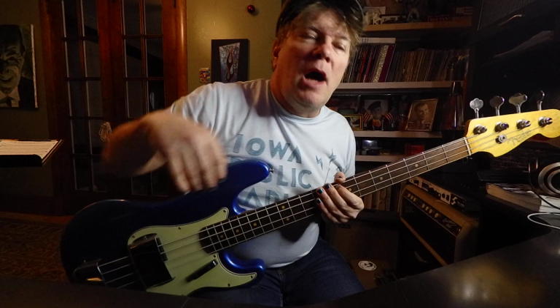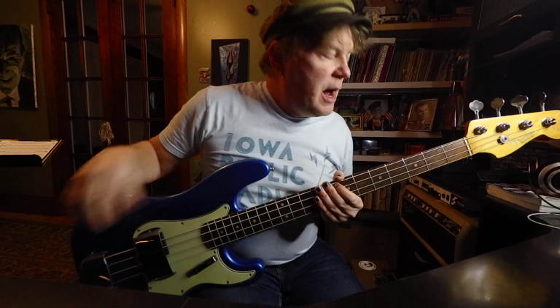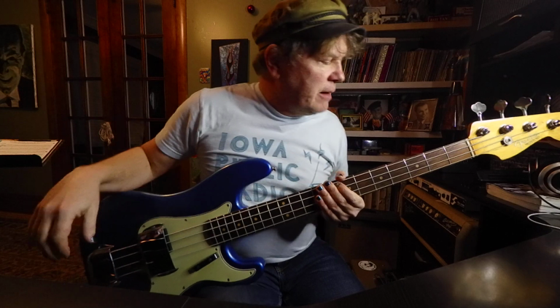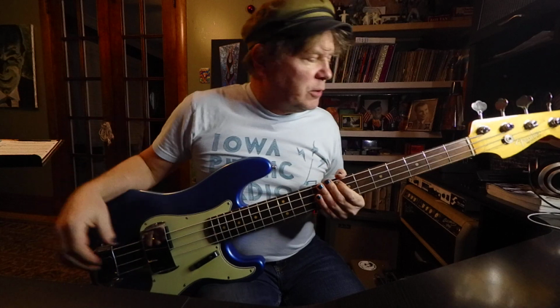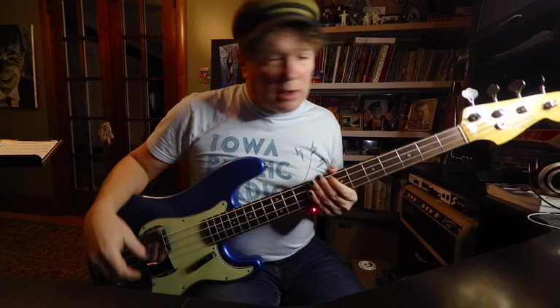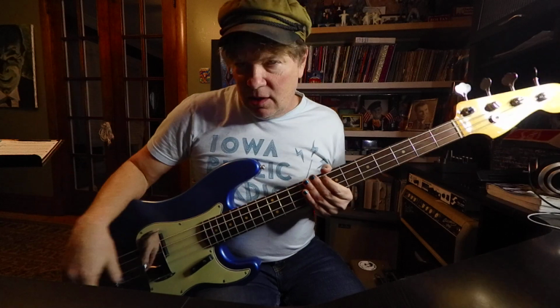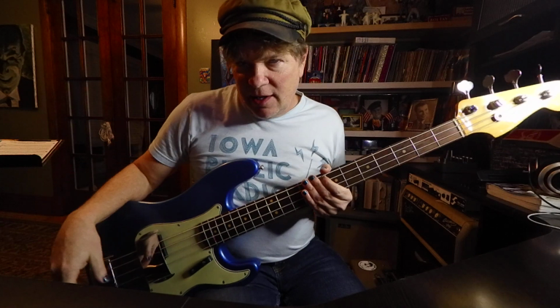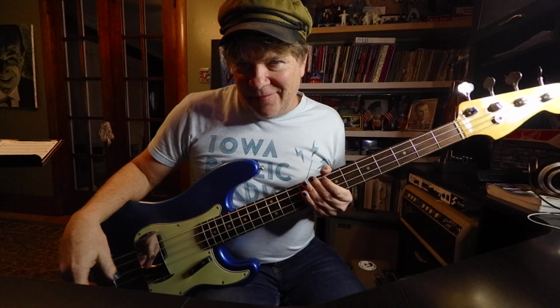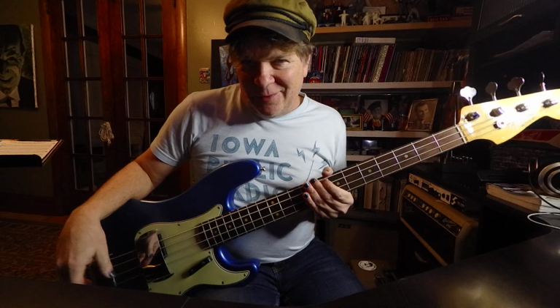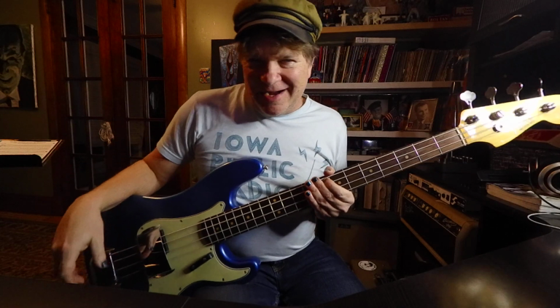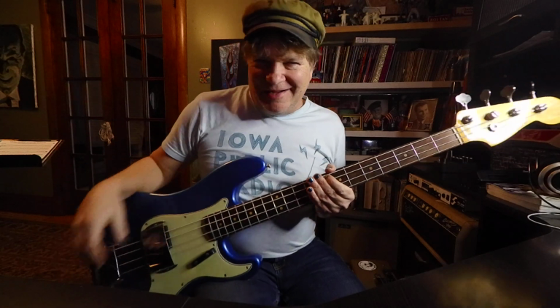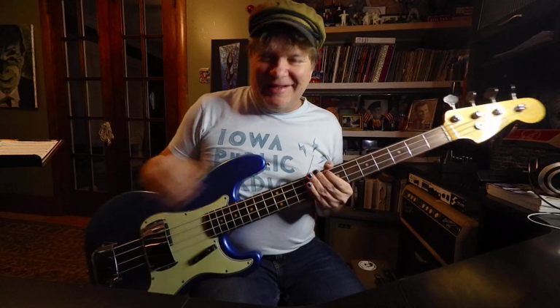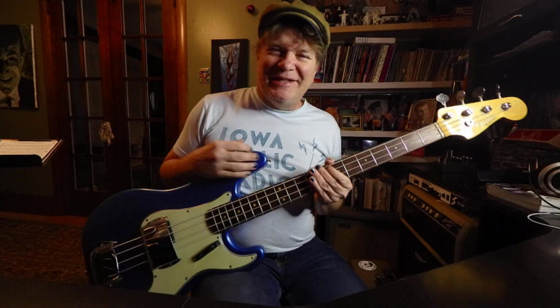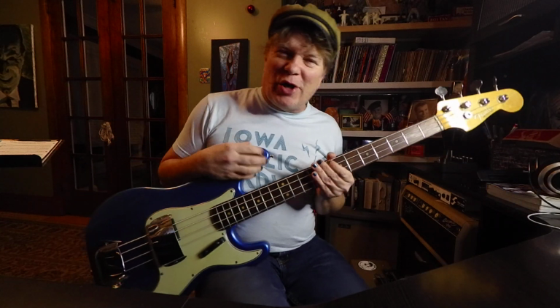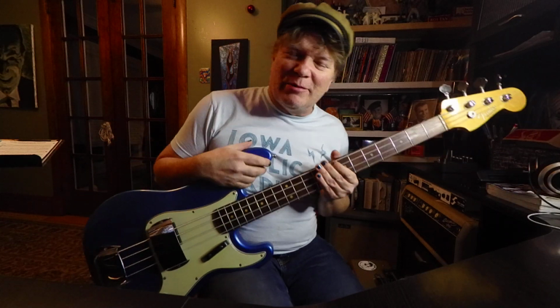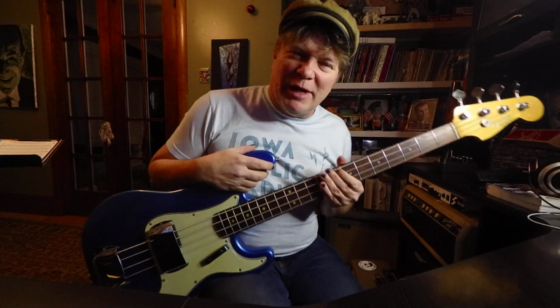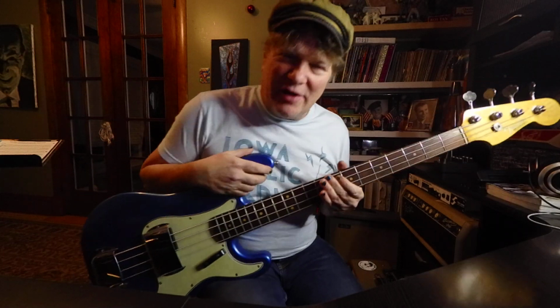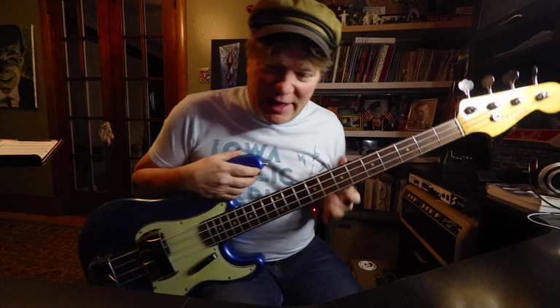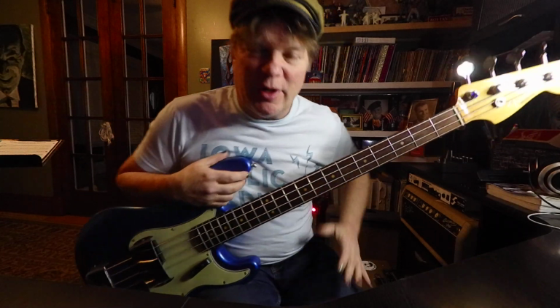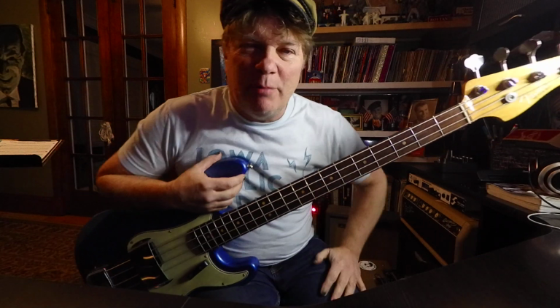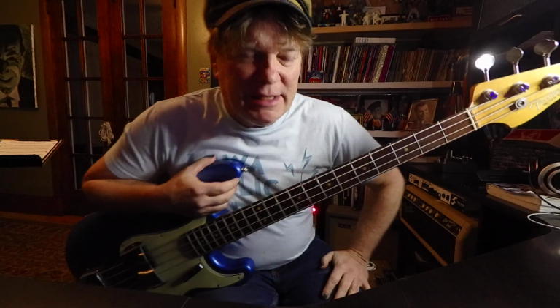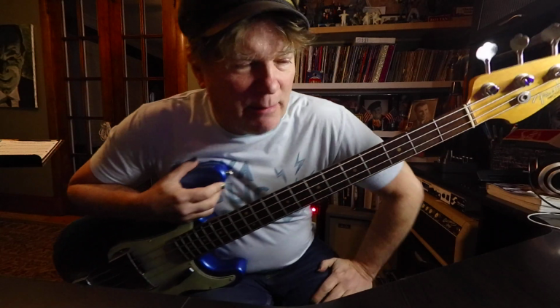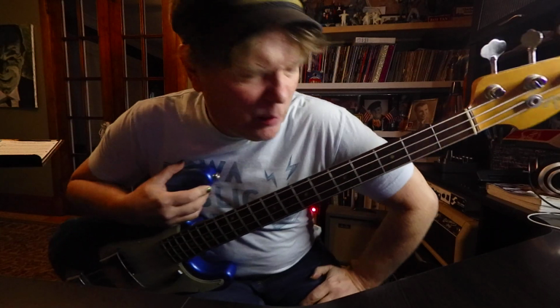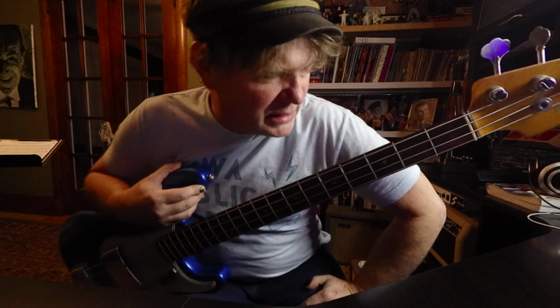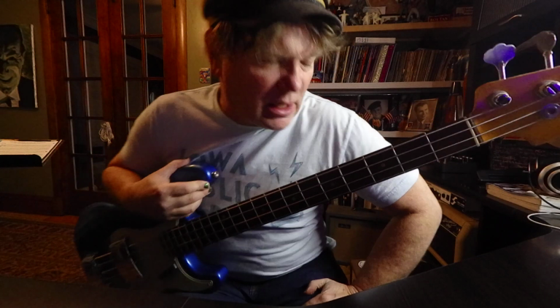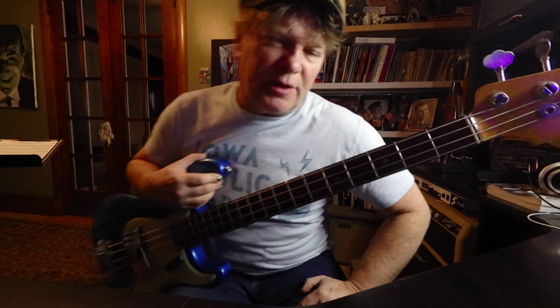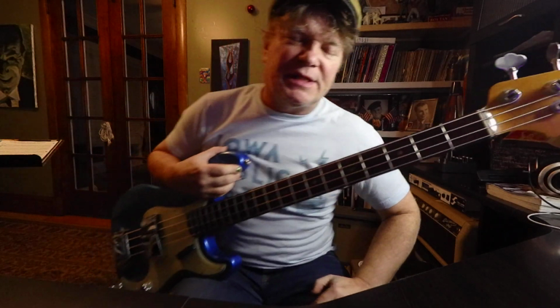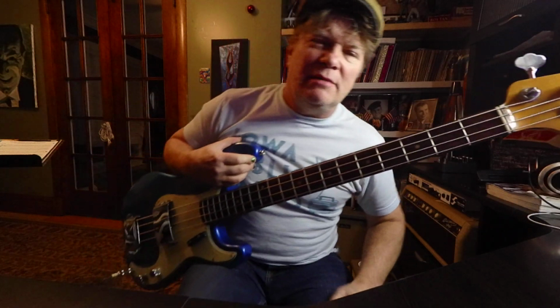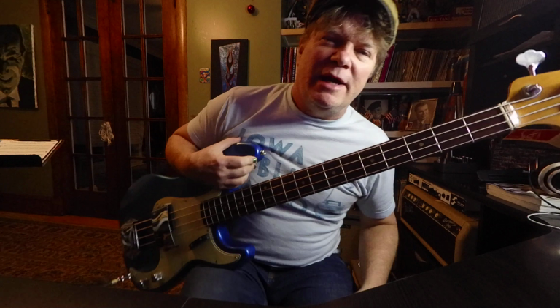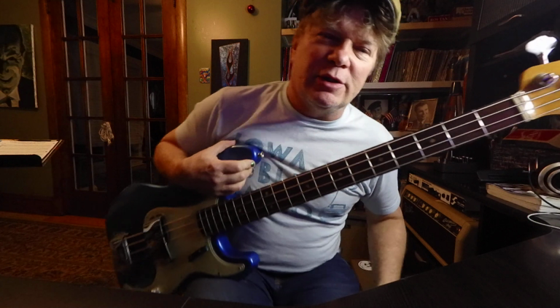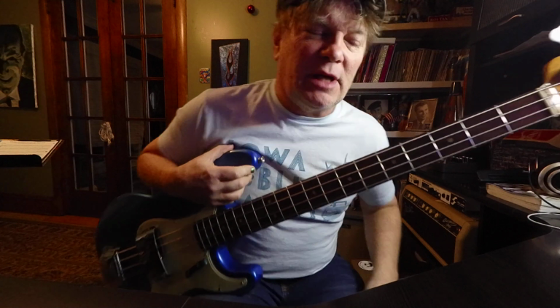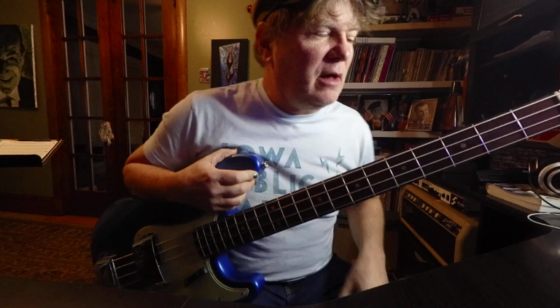Hi, I'm Brooke. If you're getting started playing the electric bass, you might want to start with a C major scale.